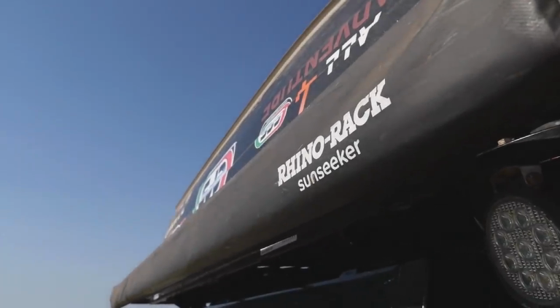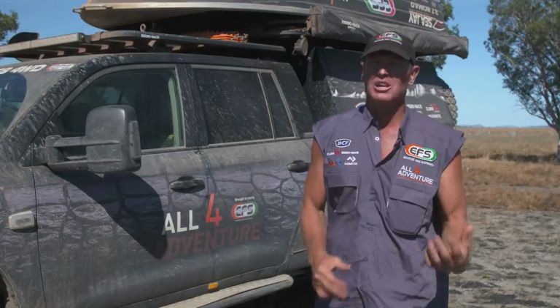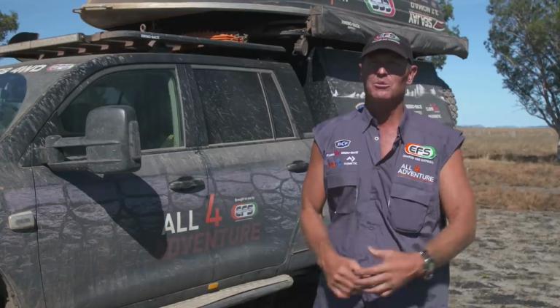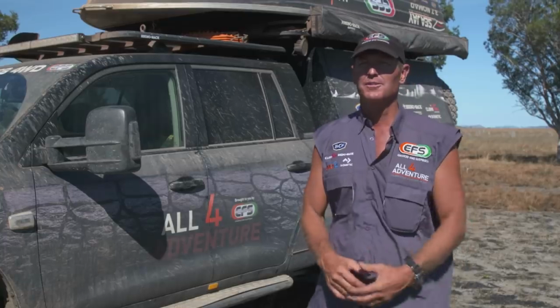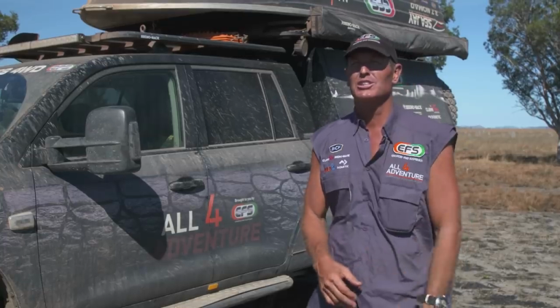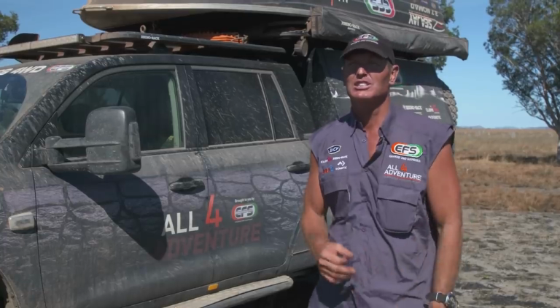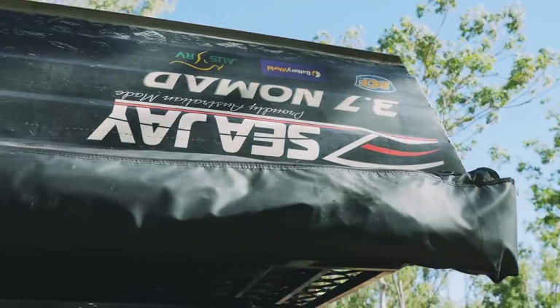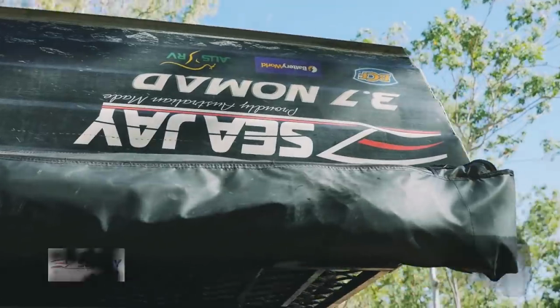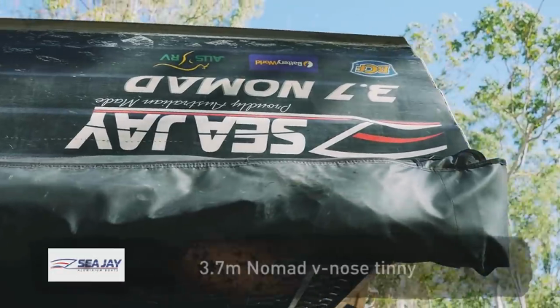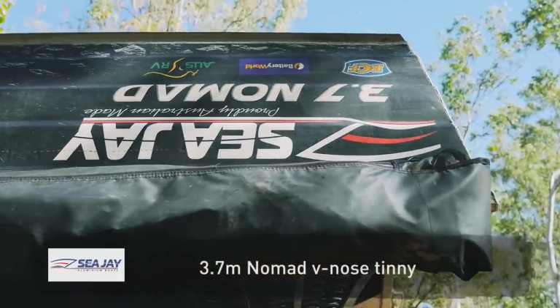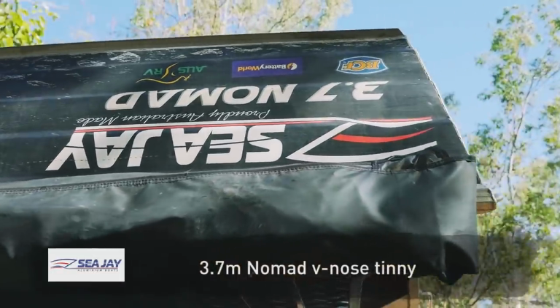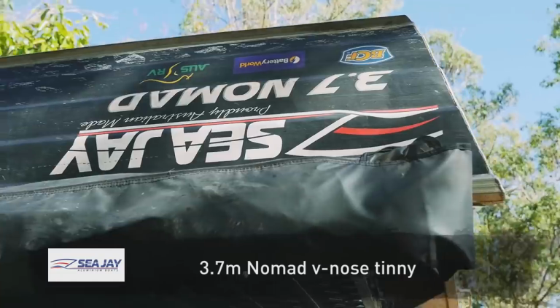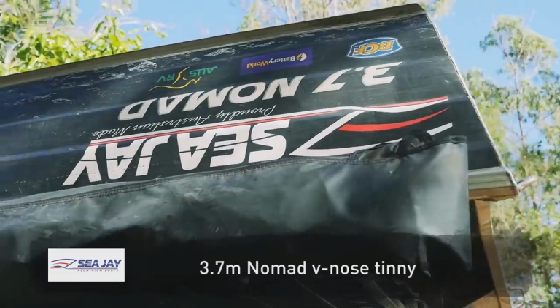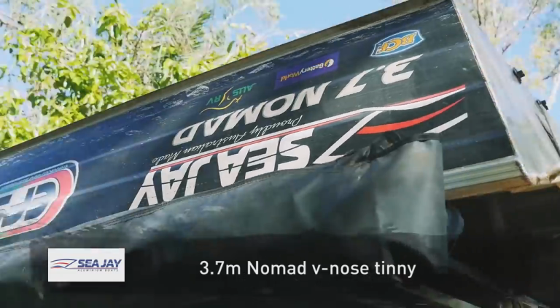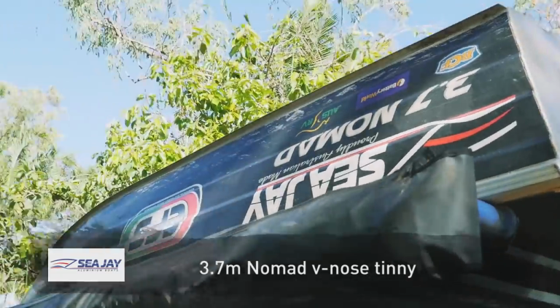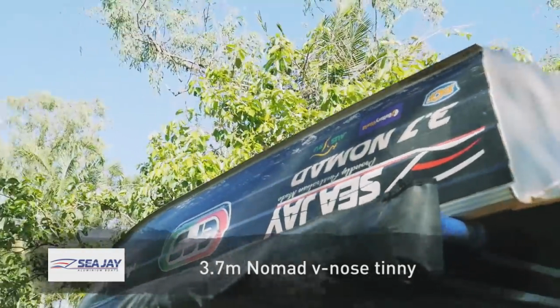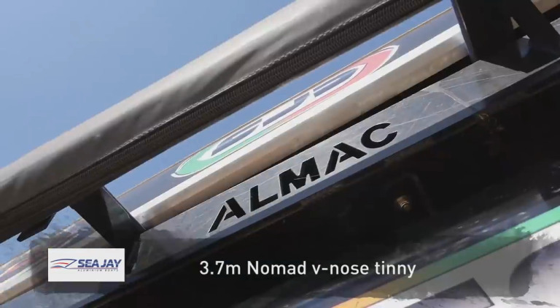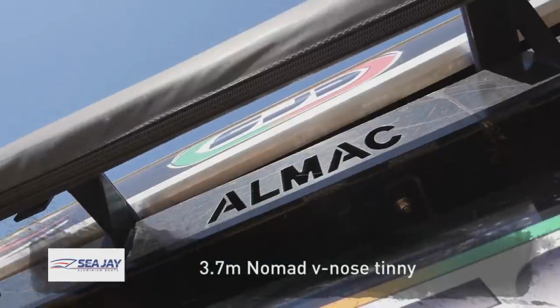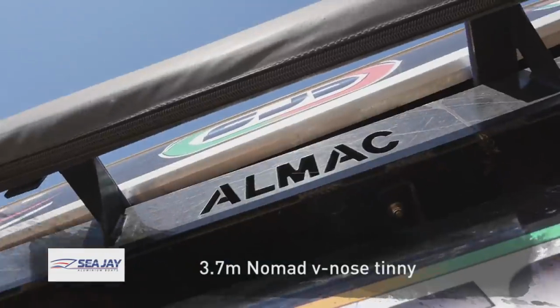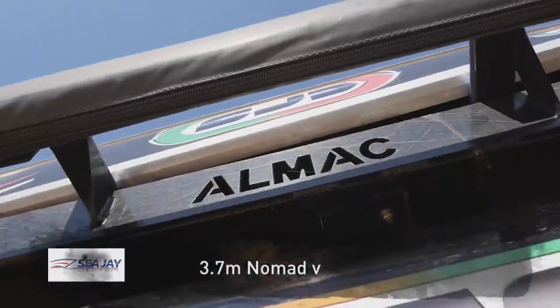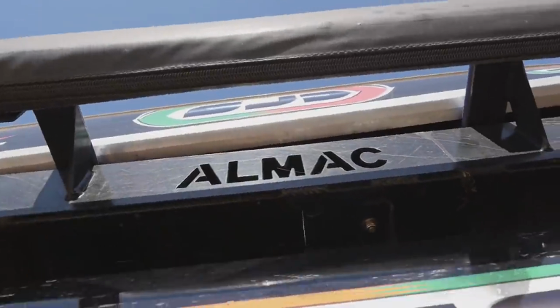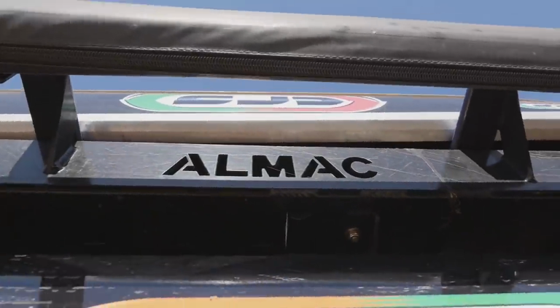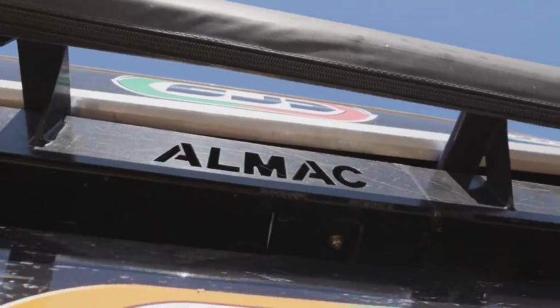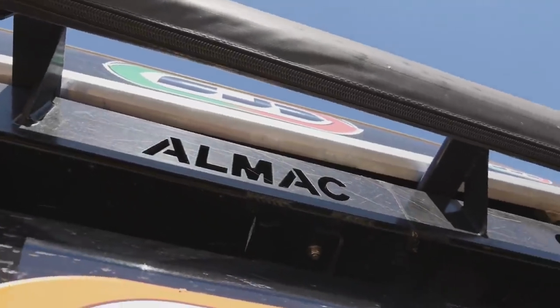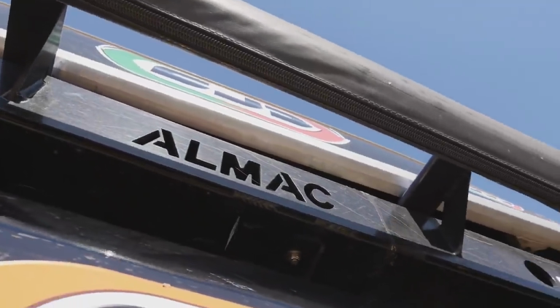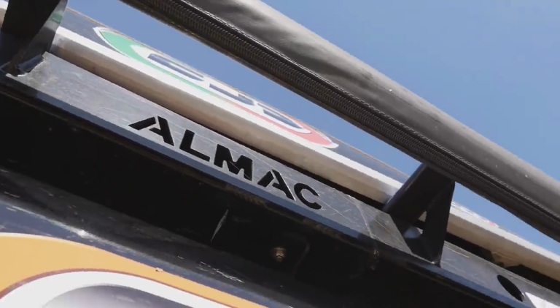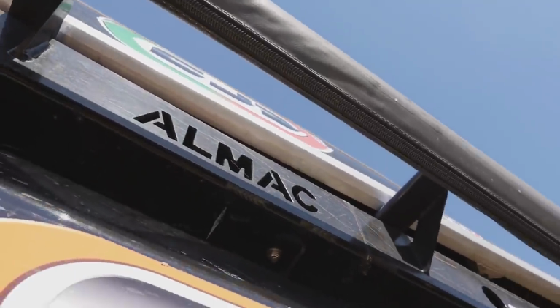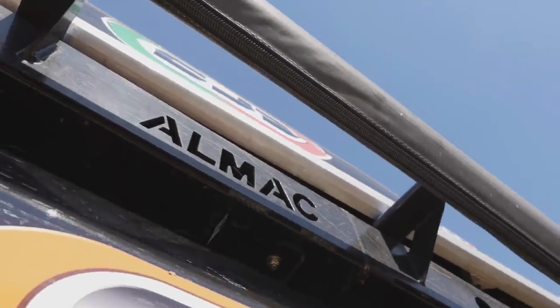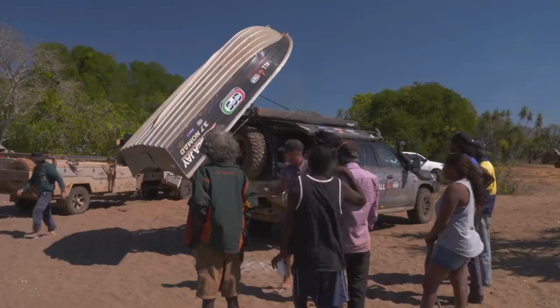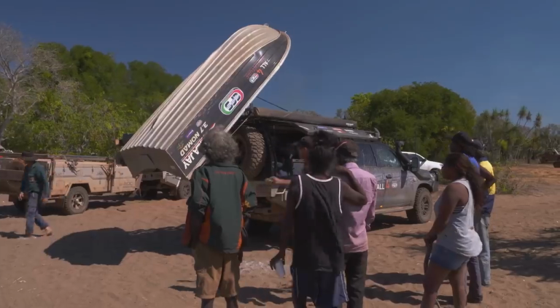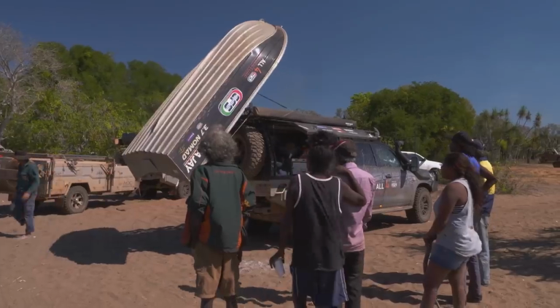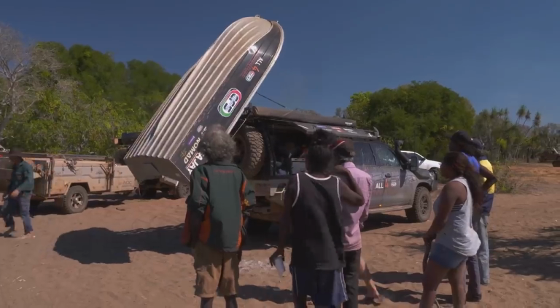Also on the roof, you'll see the CJ 3.7 Nomad. And don't forget the Elmac boatloader to unload the whole thing.